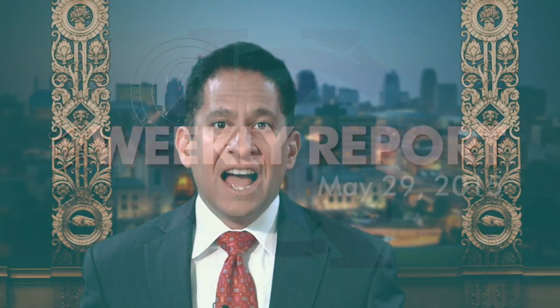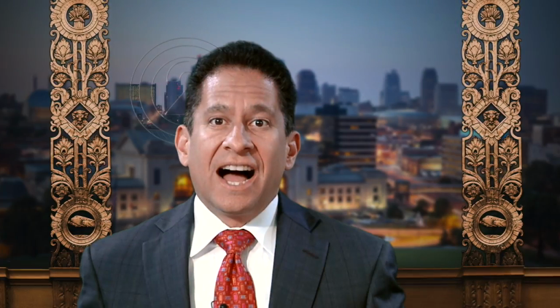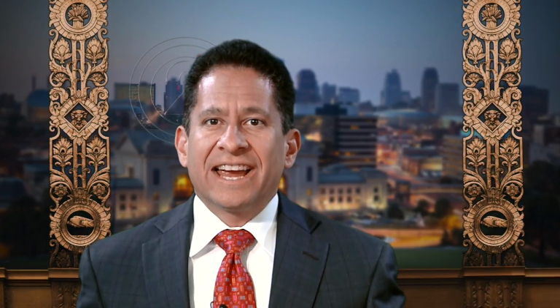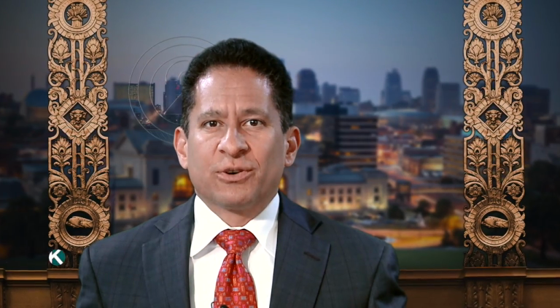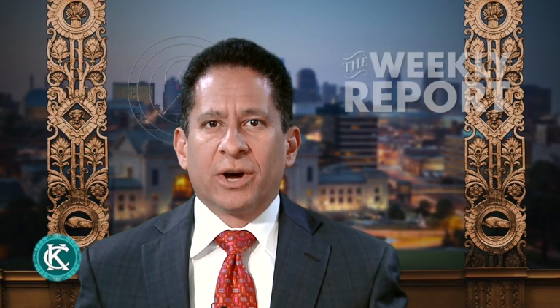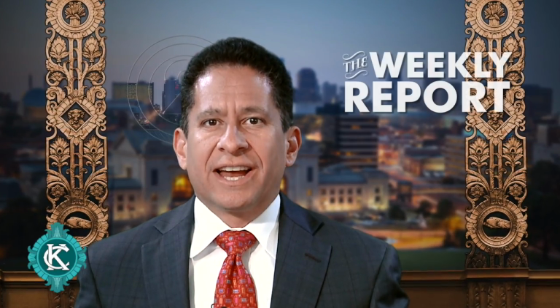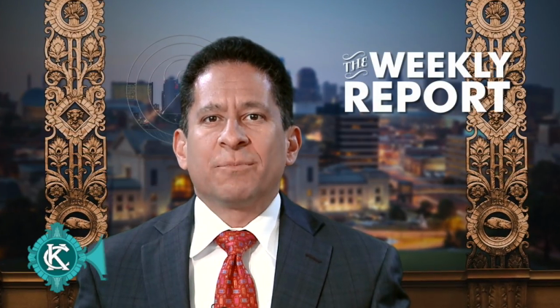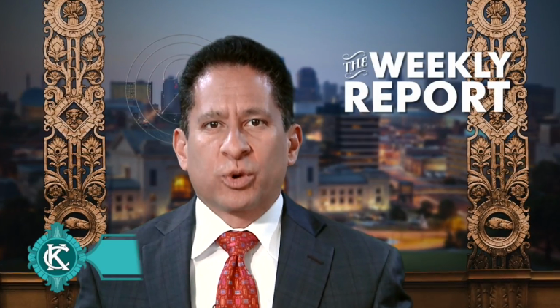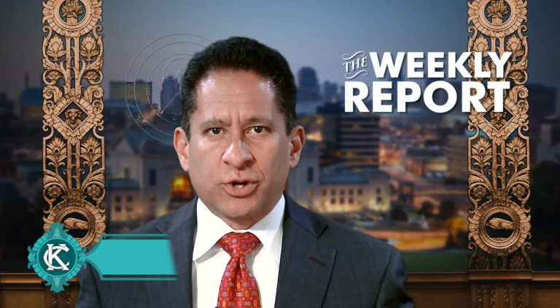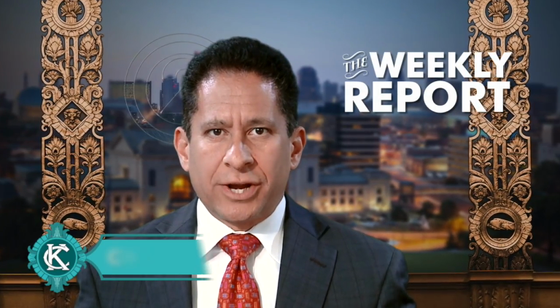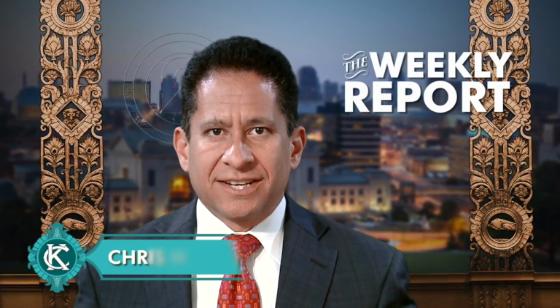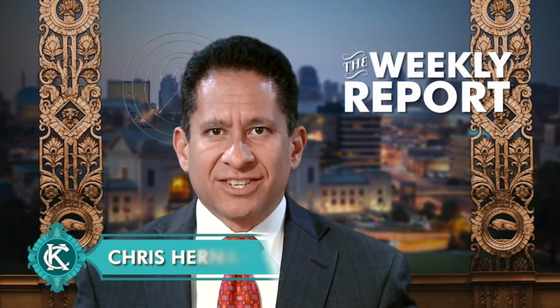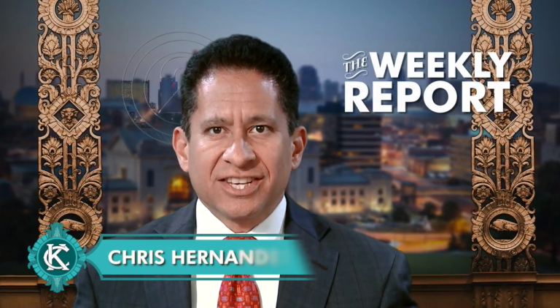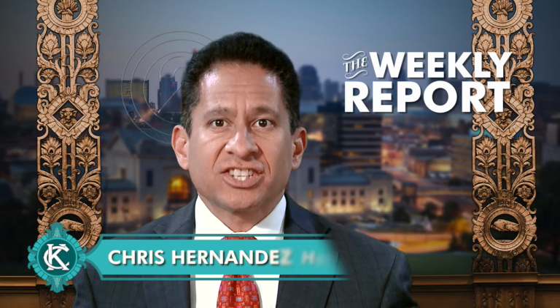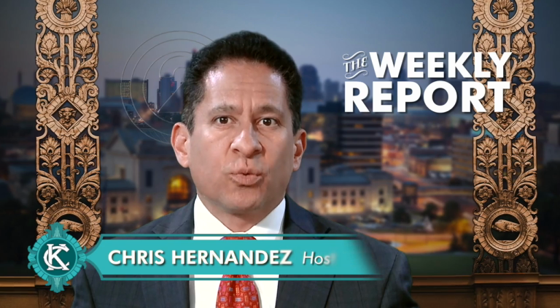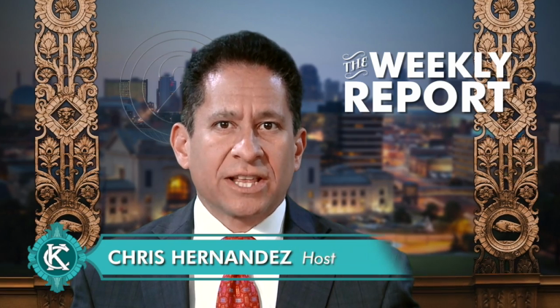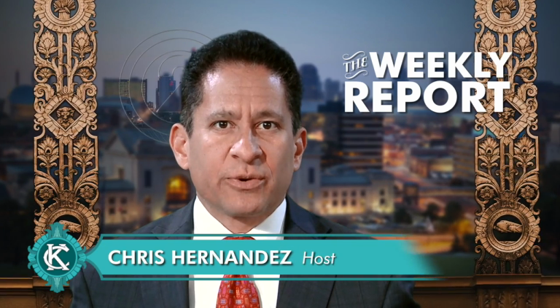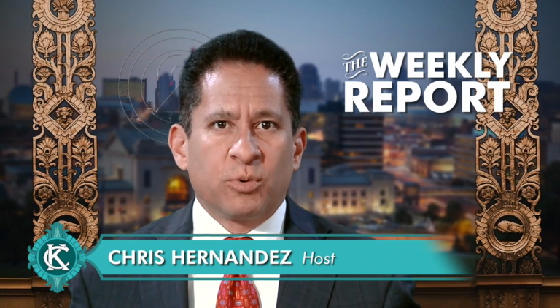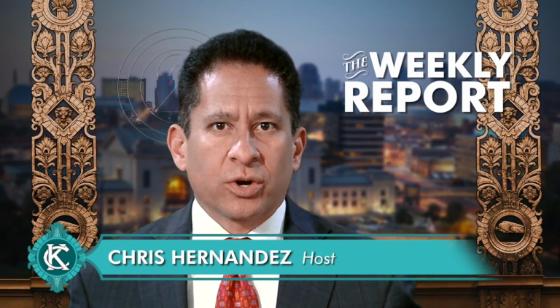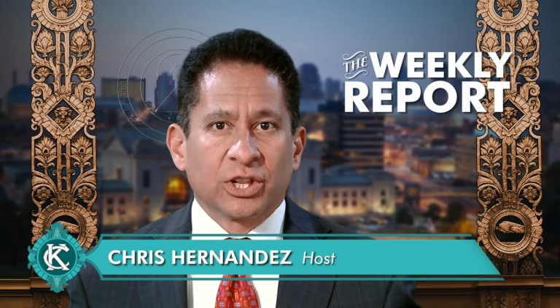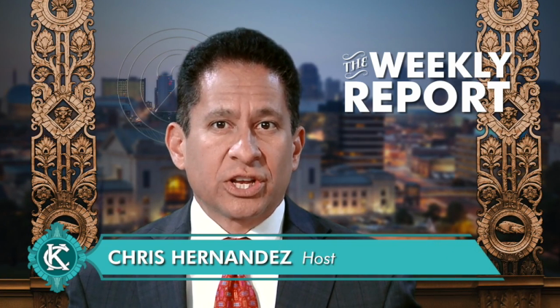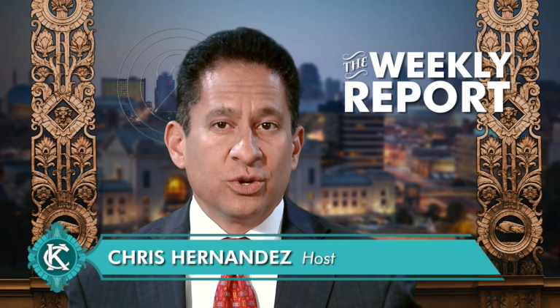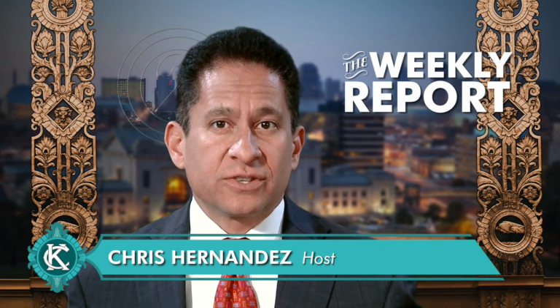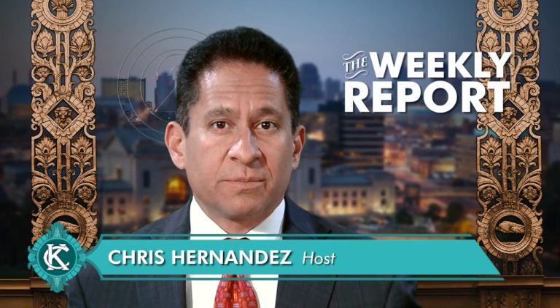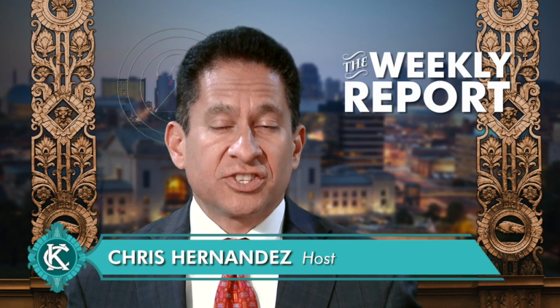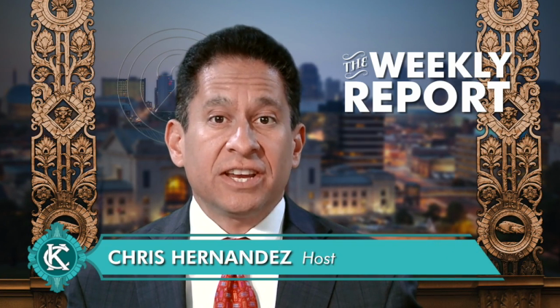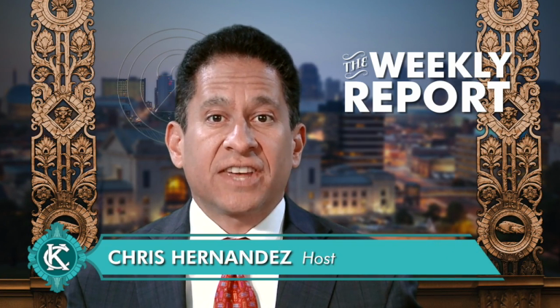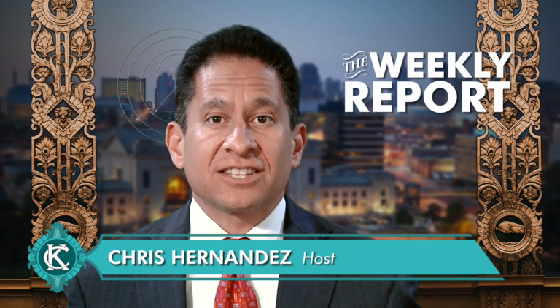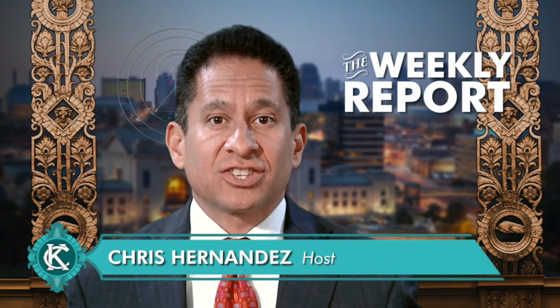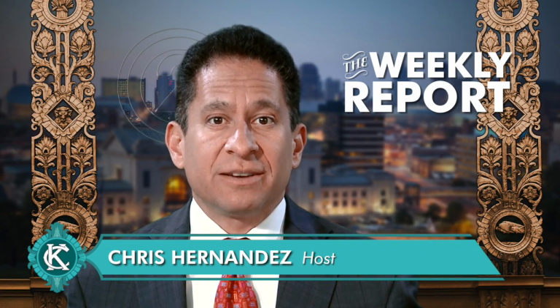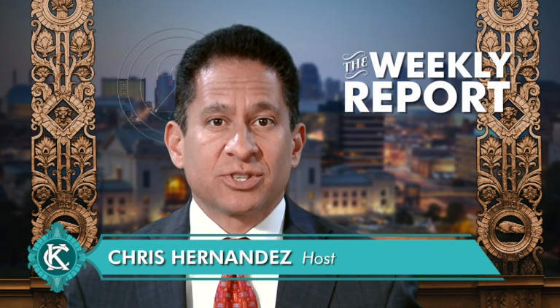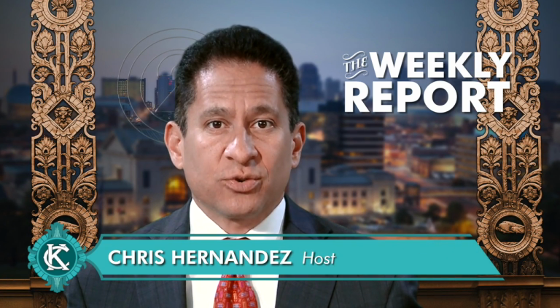Hi everyone, I'm Chris Fernandez and this is the Weekly Report, a look at news from the city of Kansas City, Missouri.